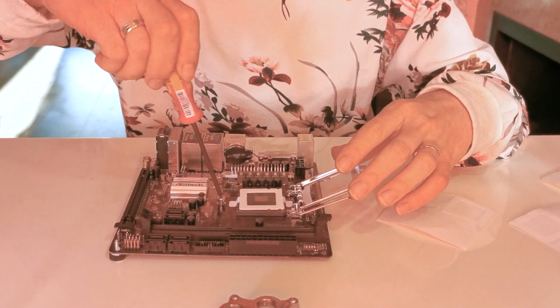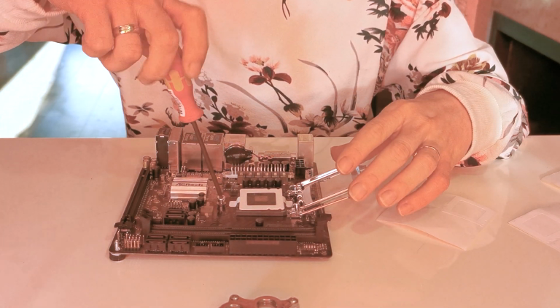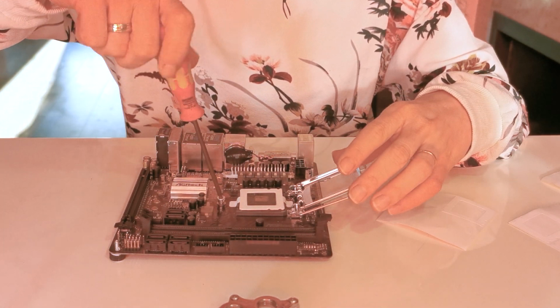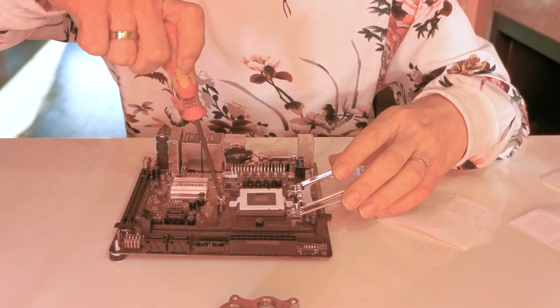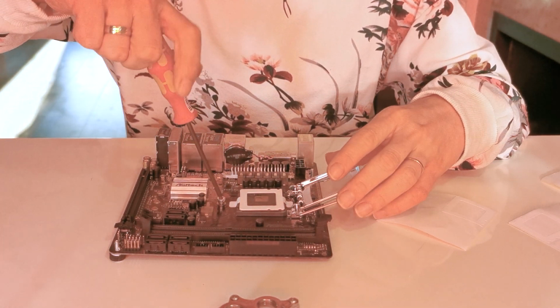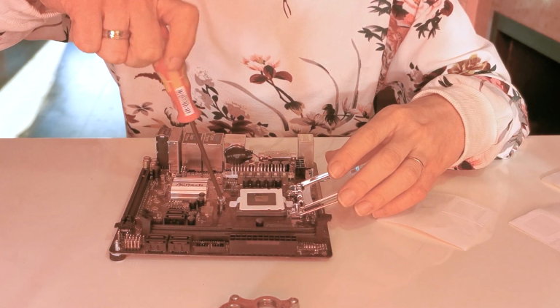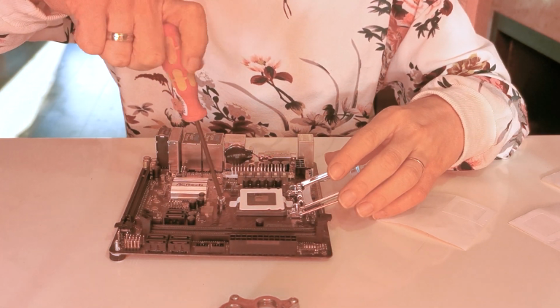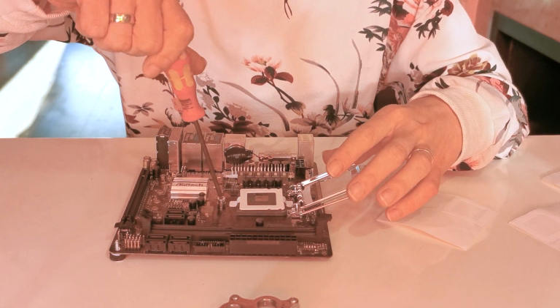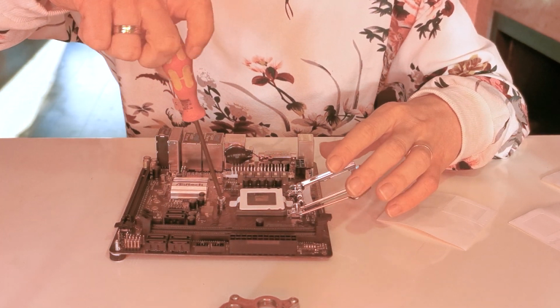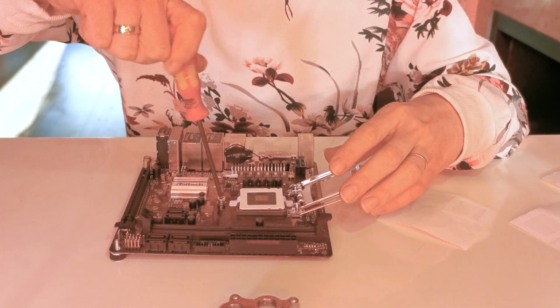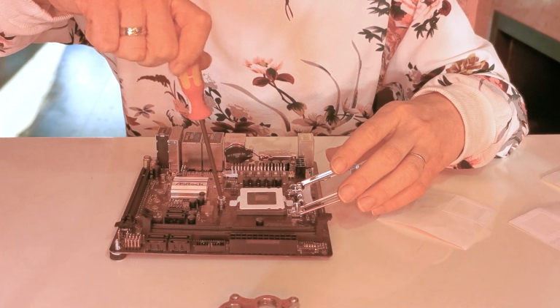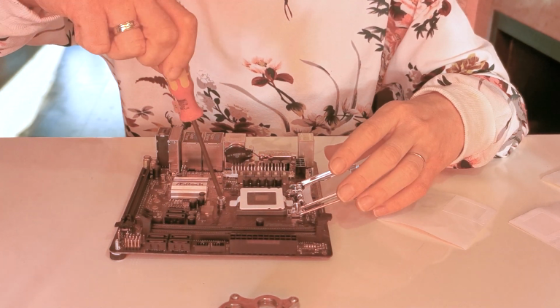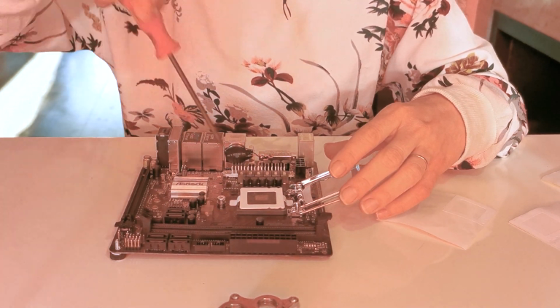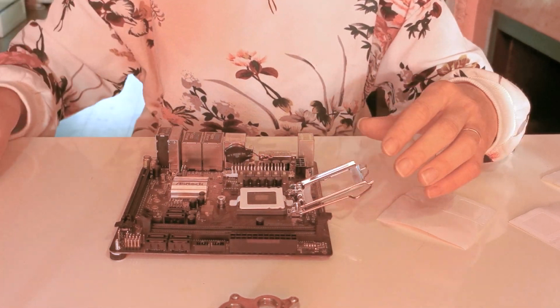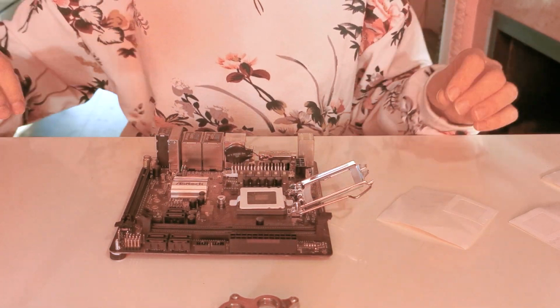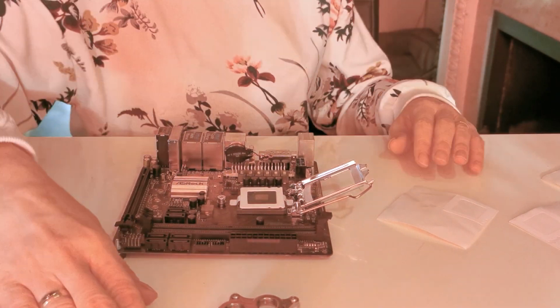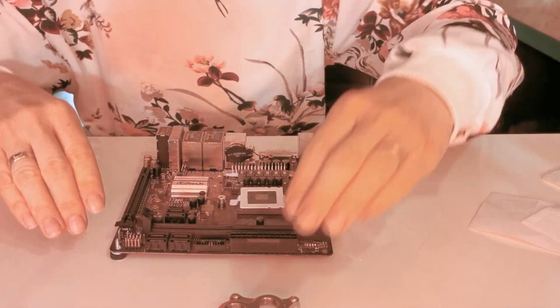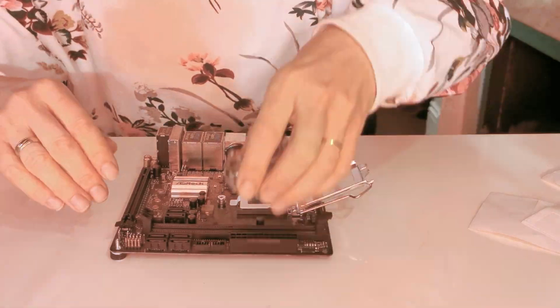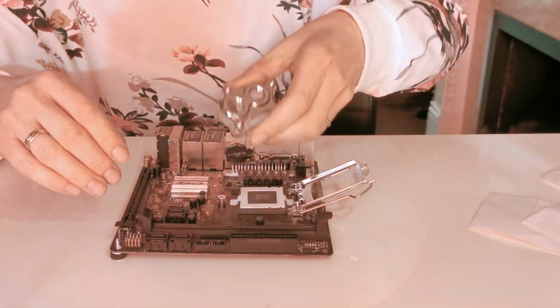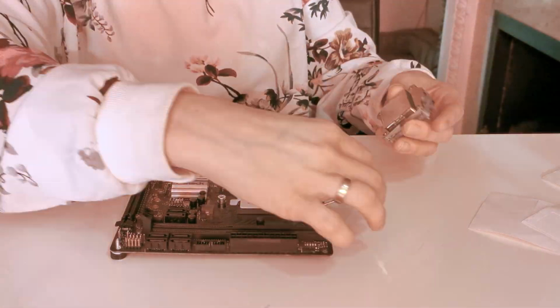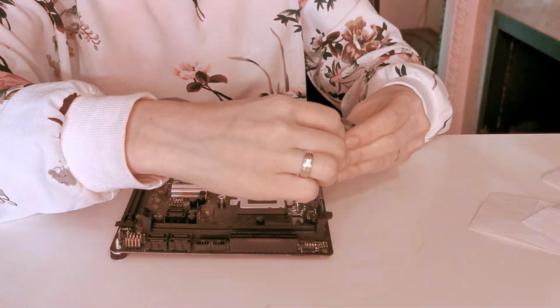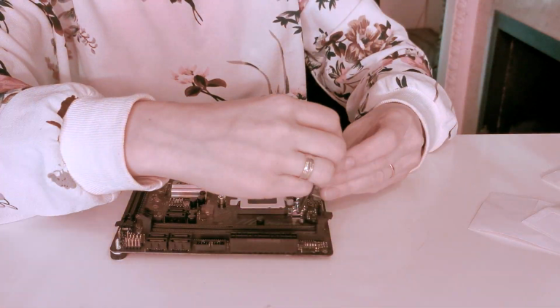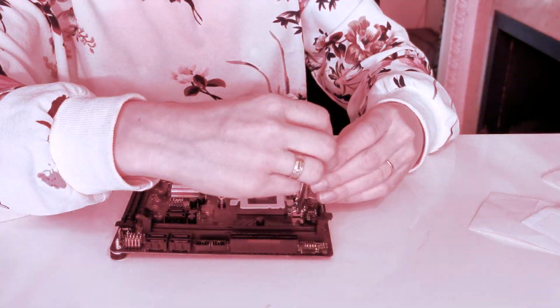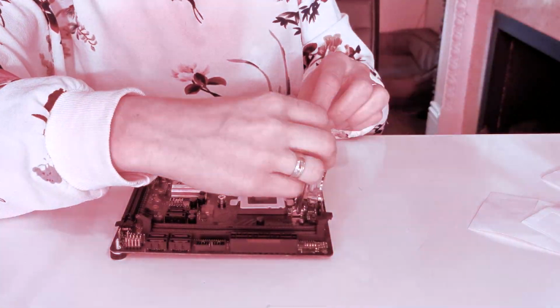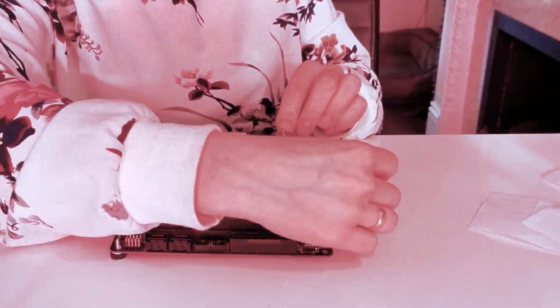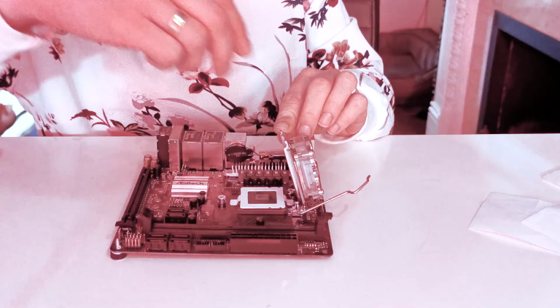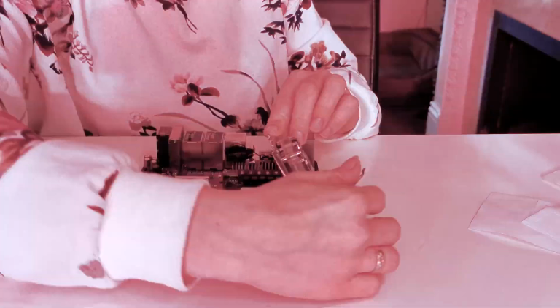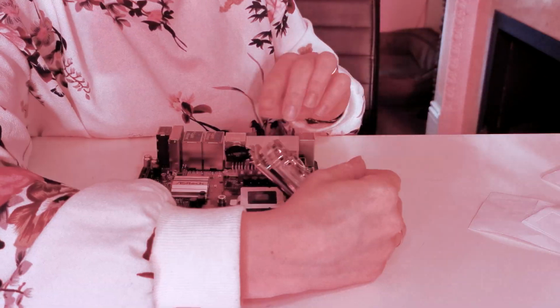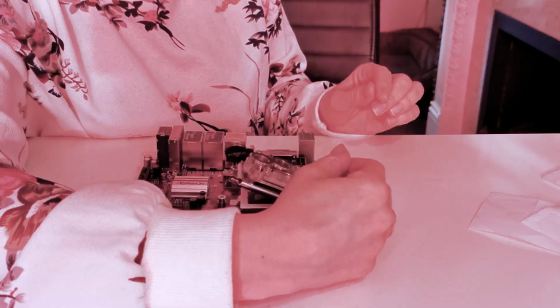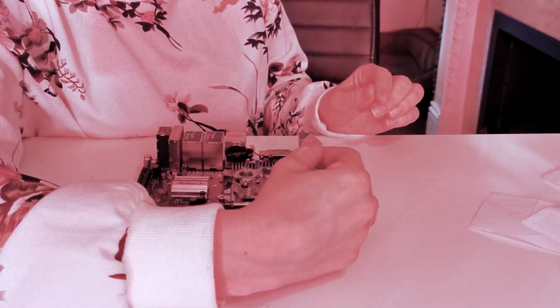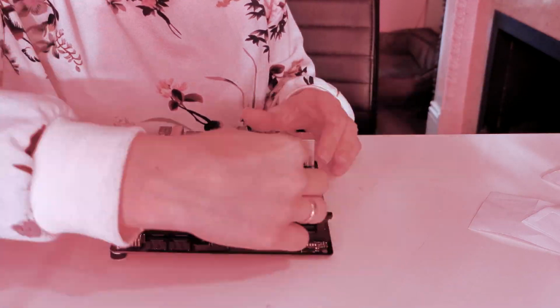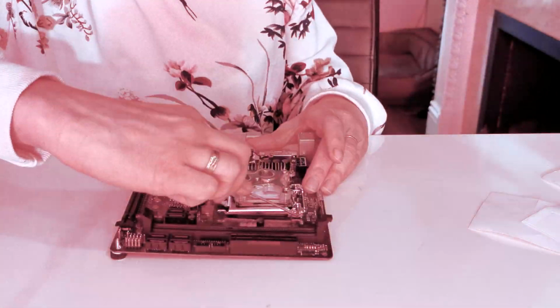And now your Encore is ready for installation. Don't forget your liquid metal. Happy using!